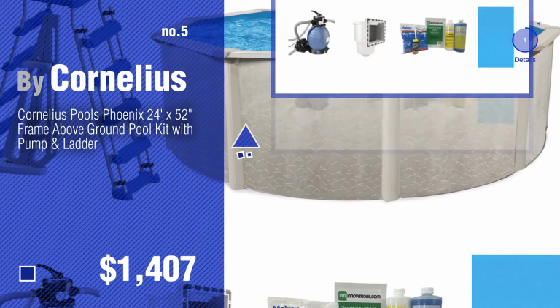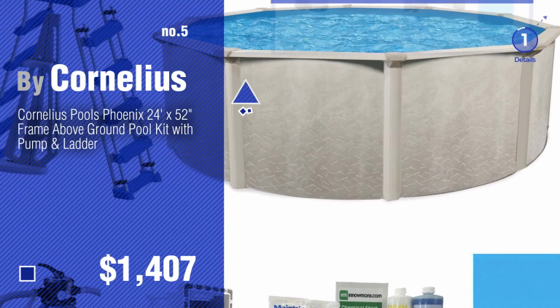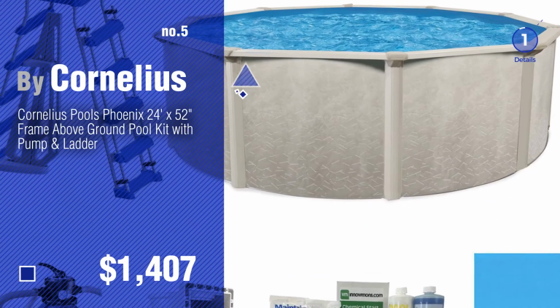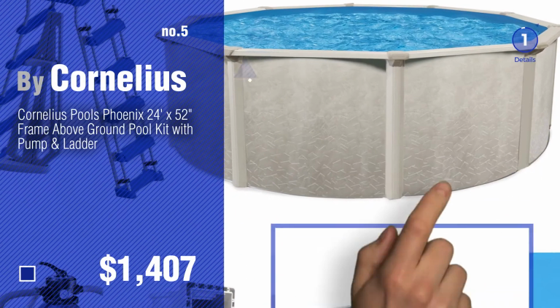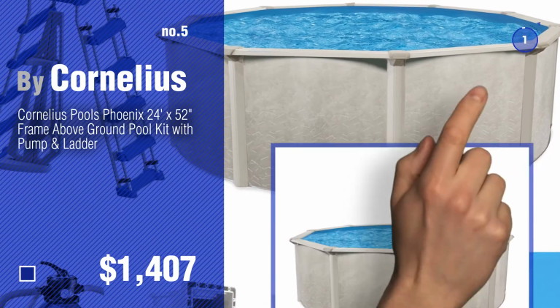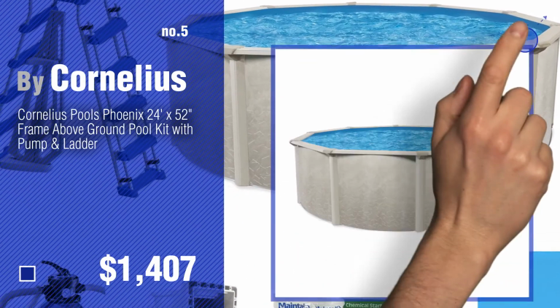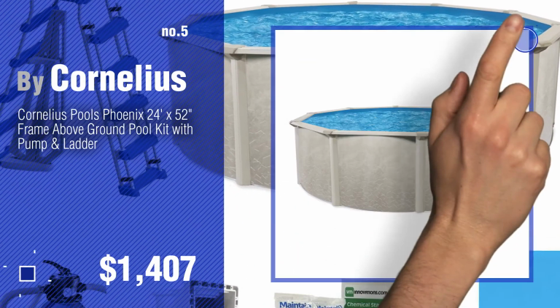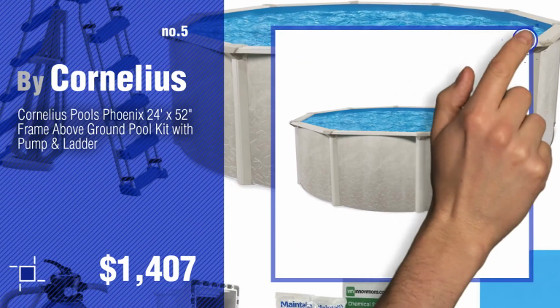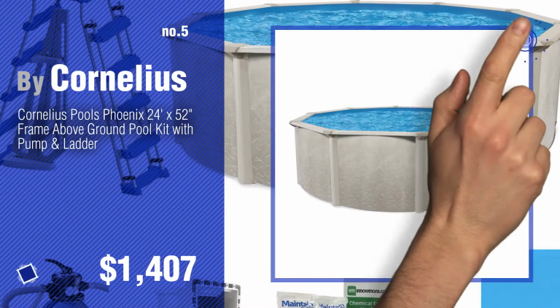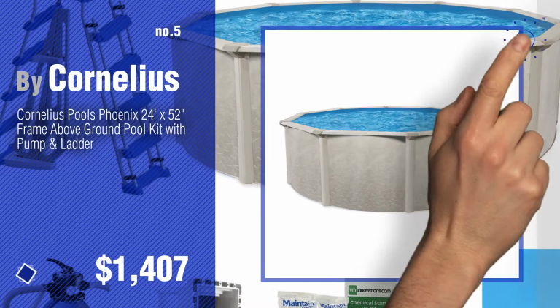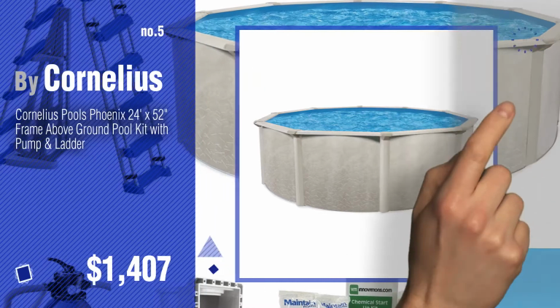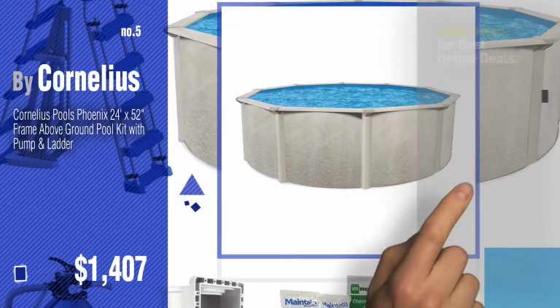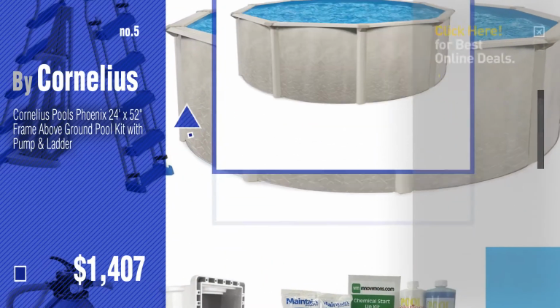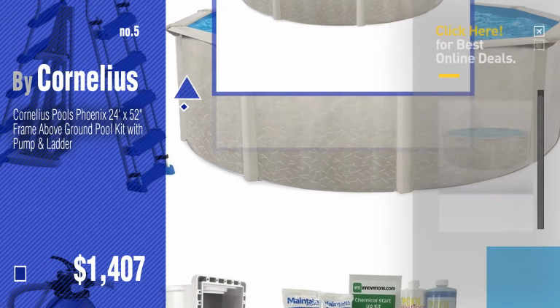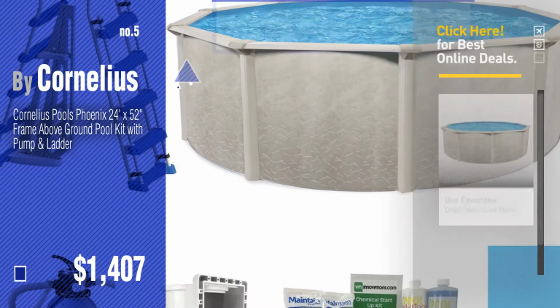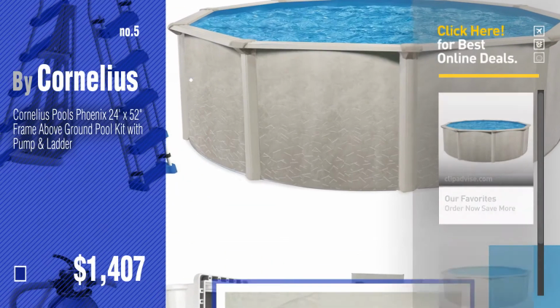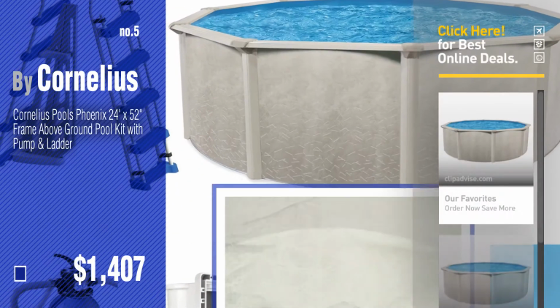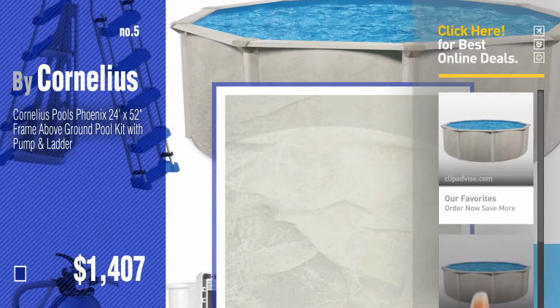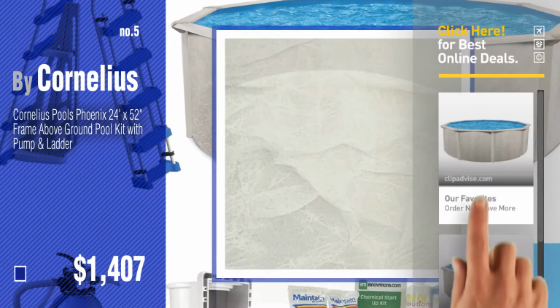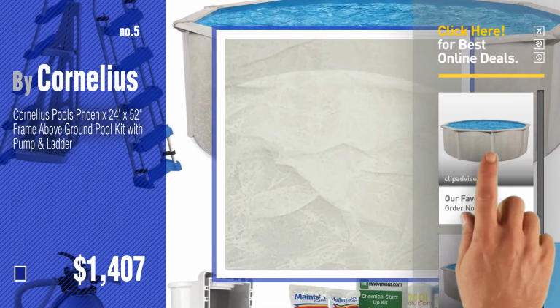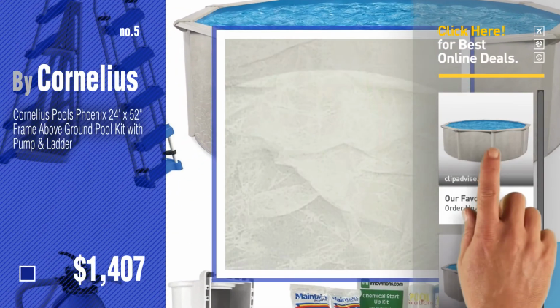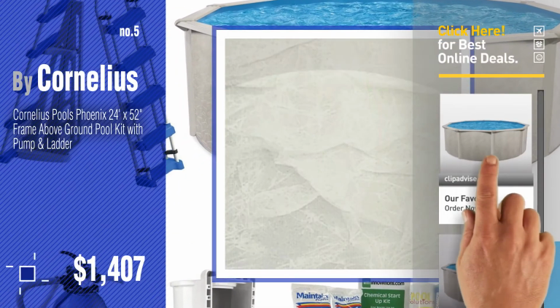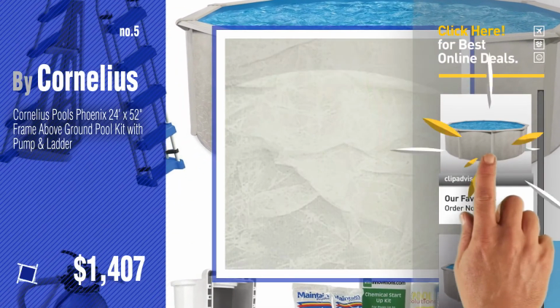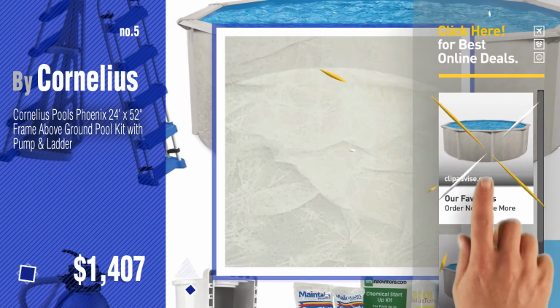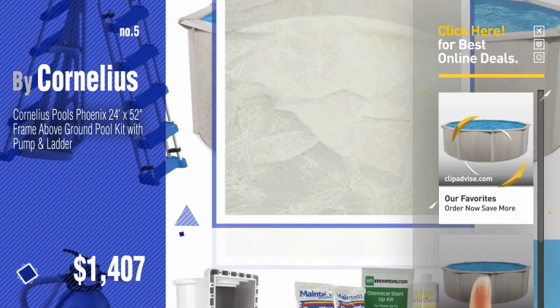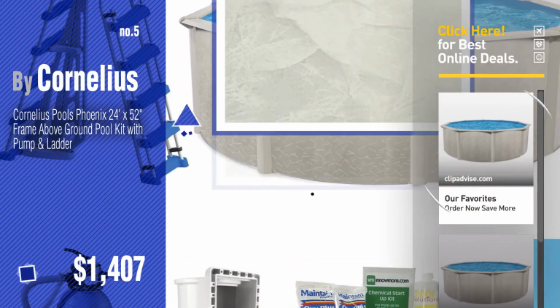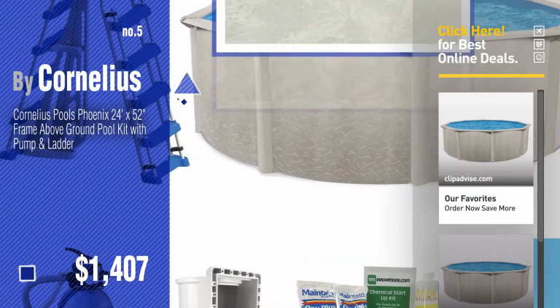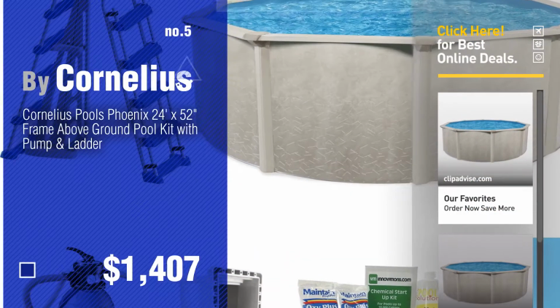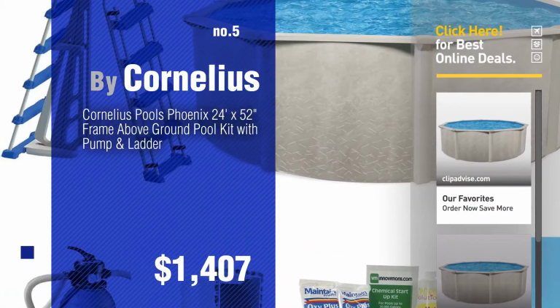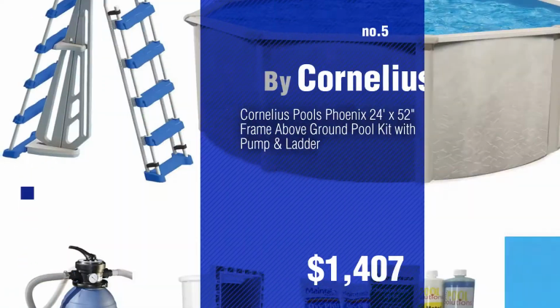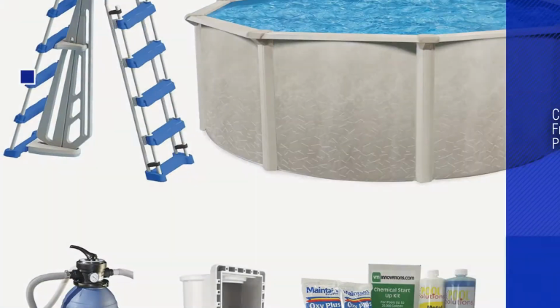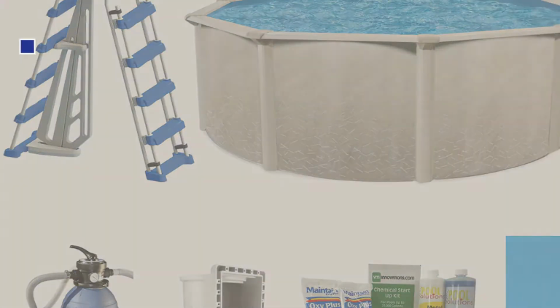Find these Cornelius Swimming Pool at up to 70% off by clicking the circle in the corner.